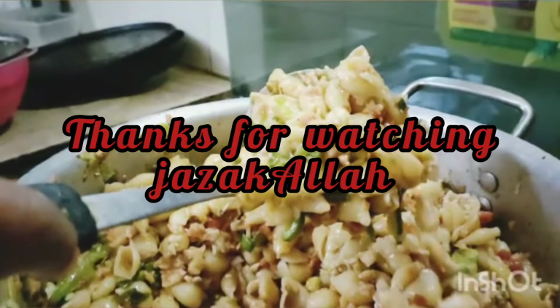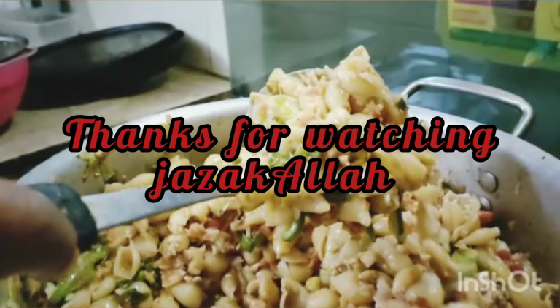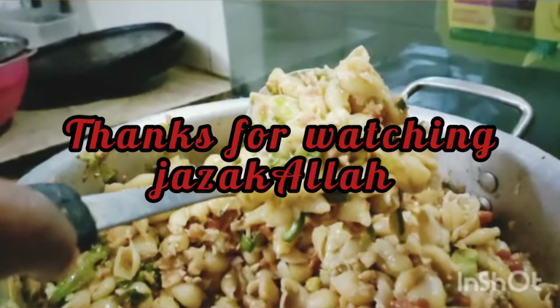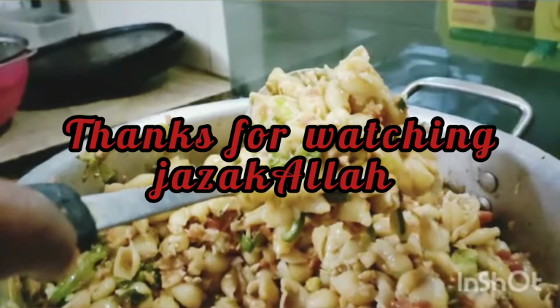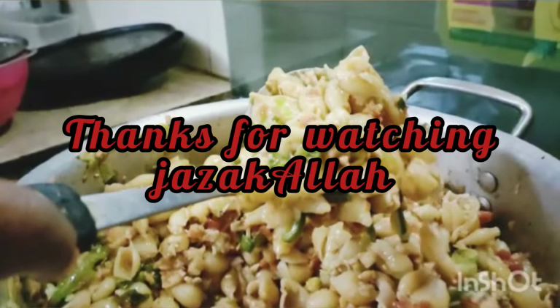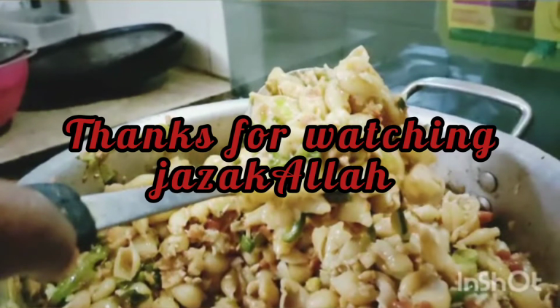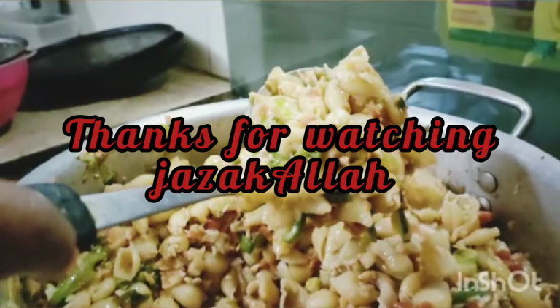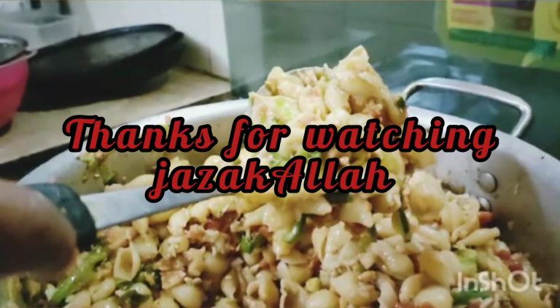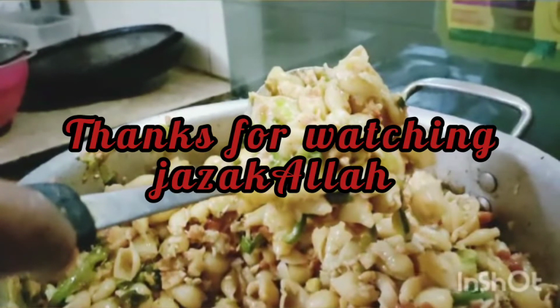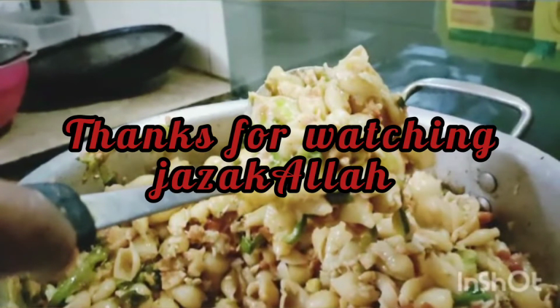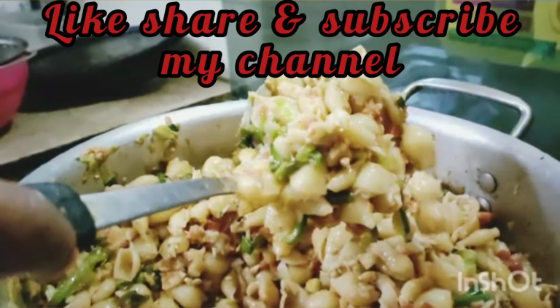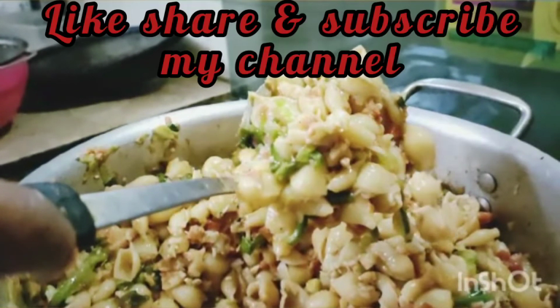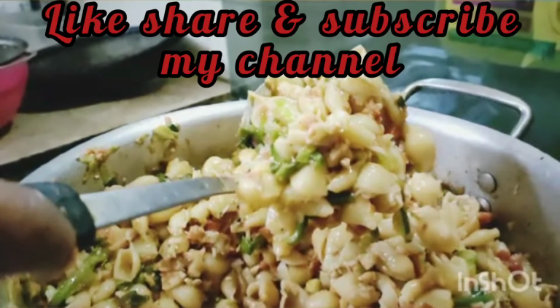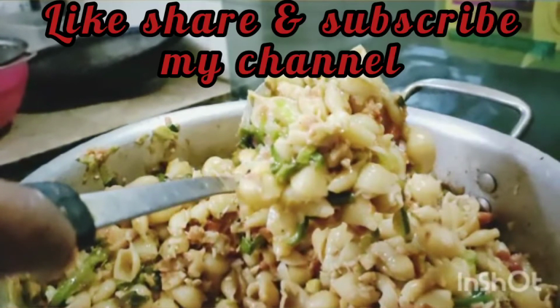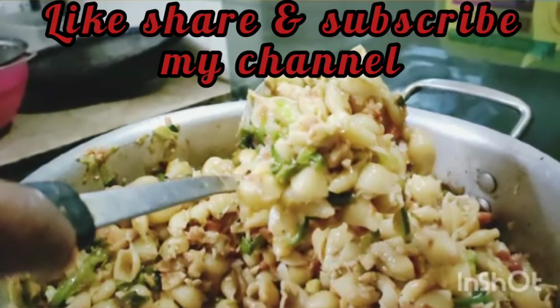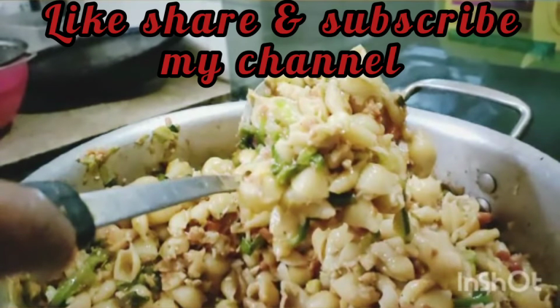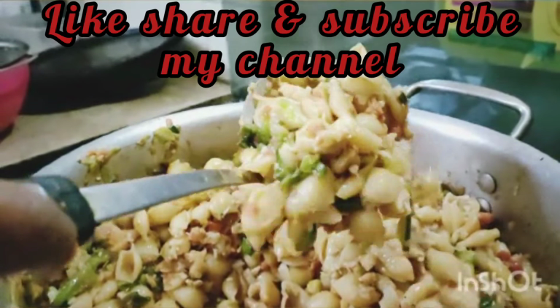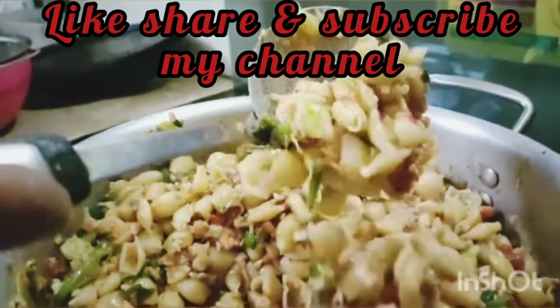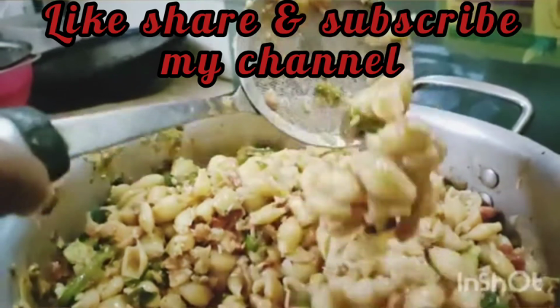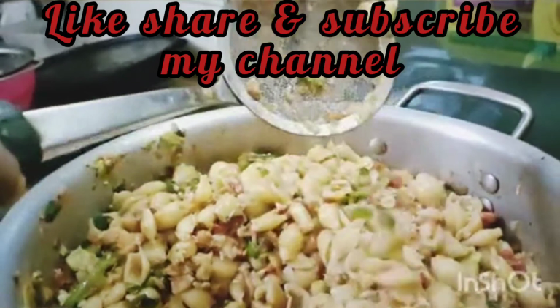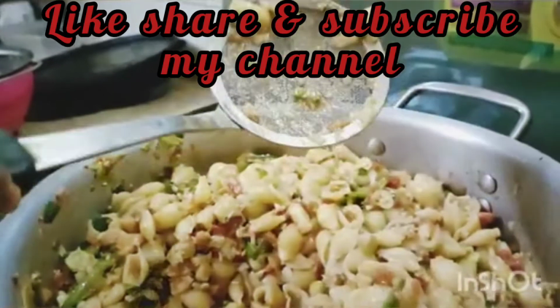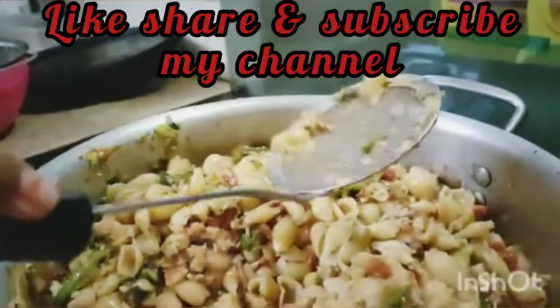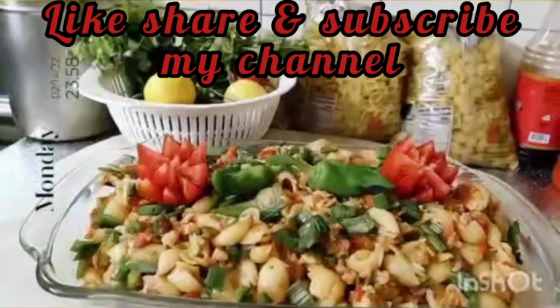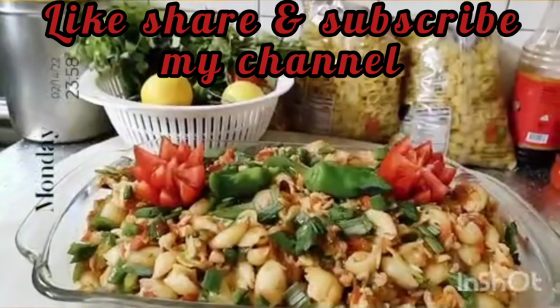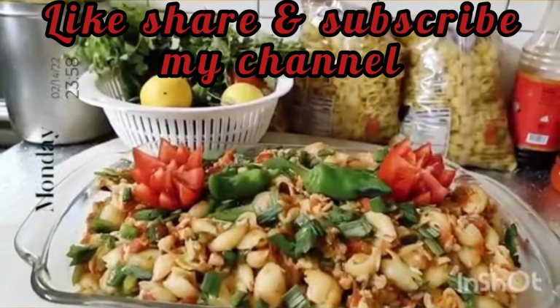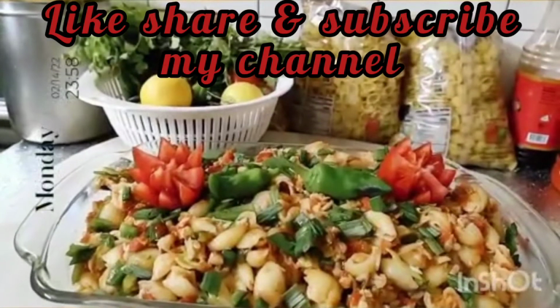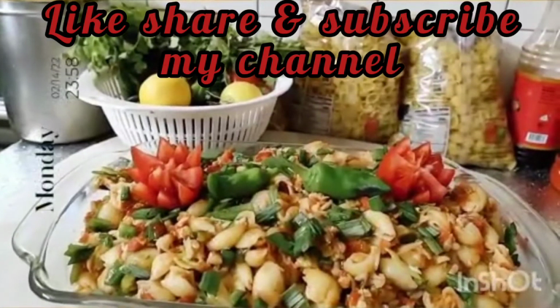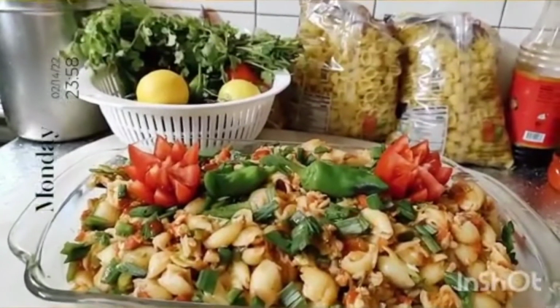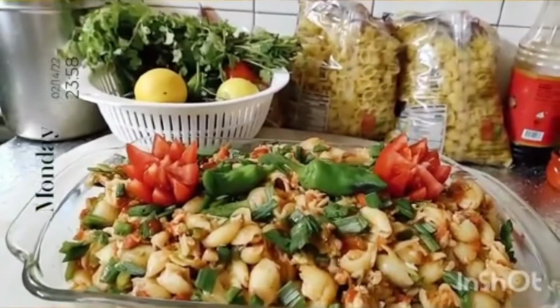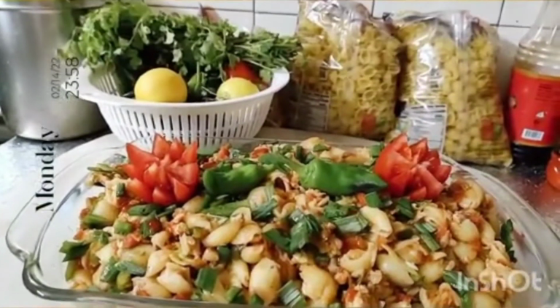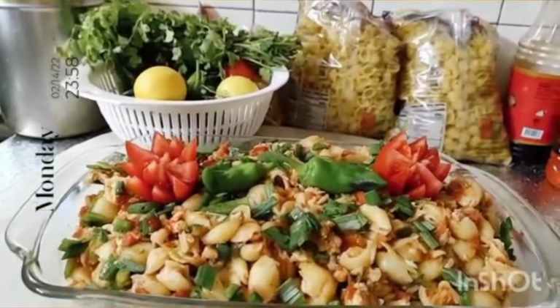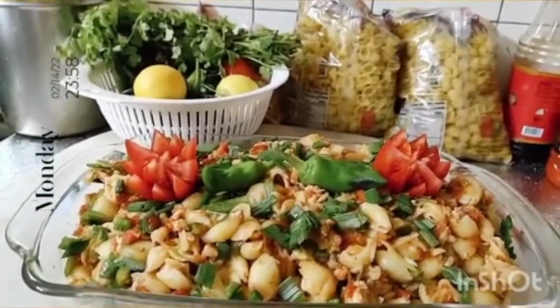Please try this recipe at home. Thank you.